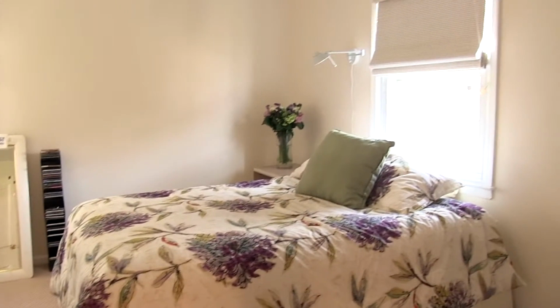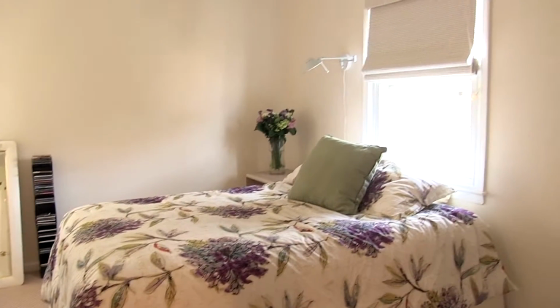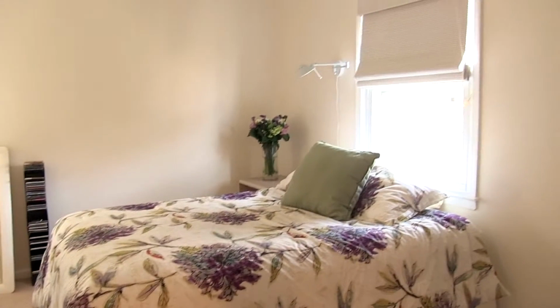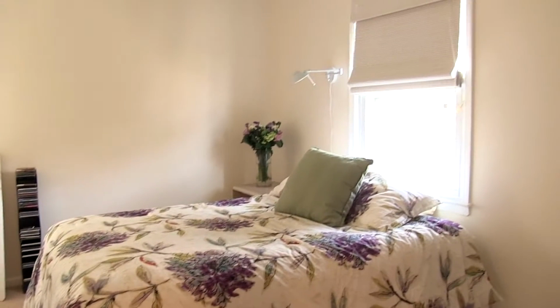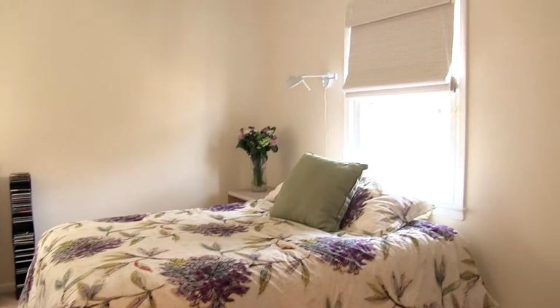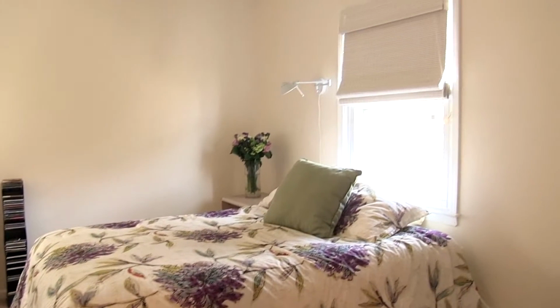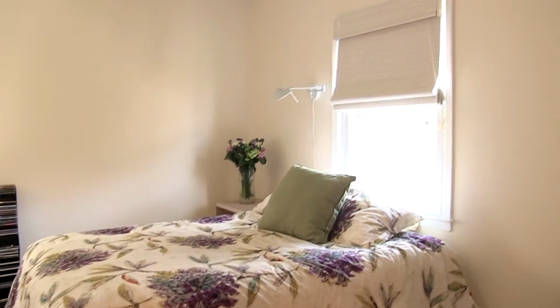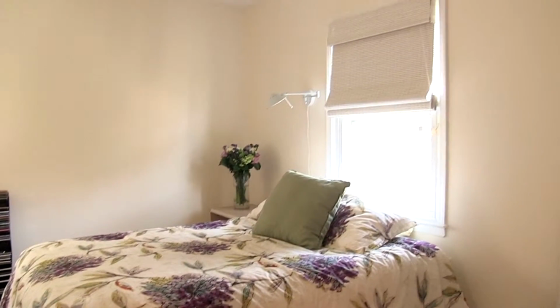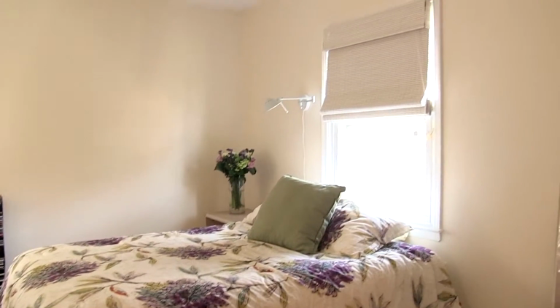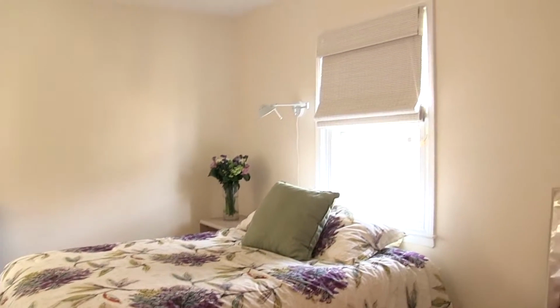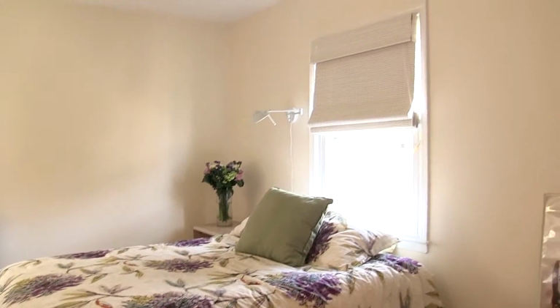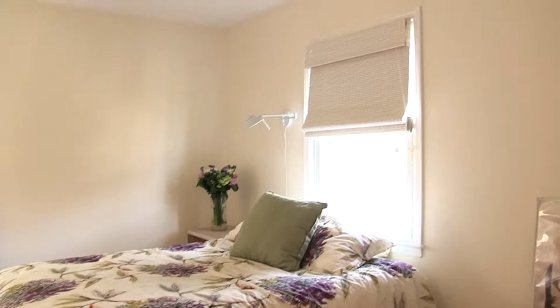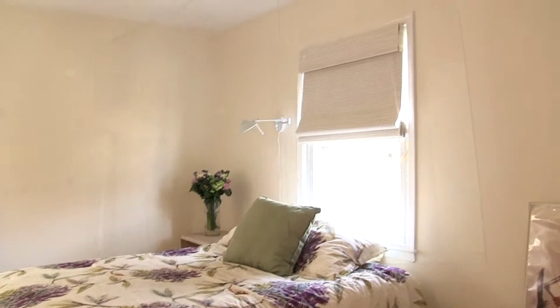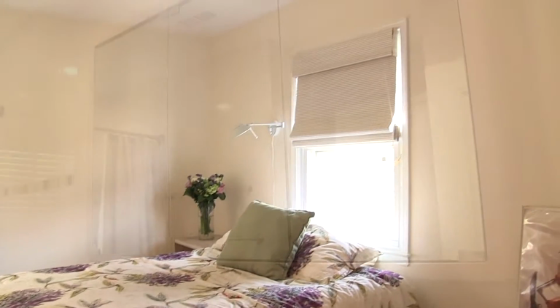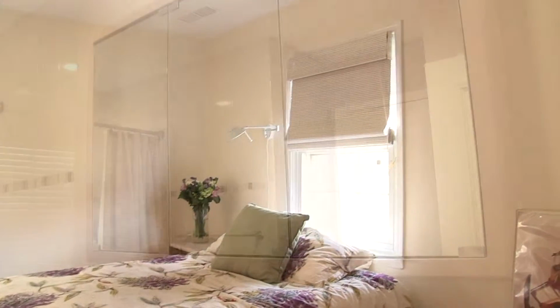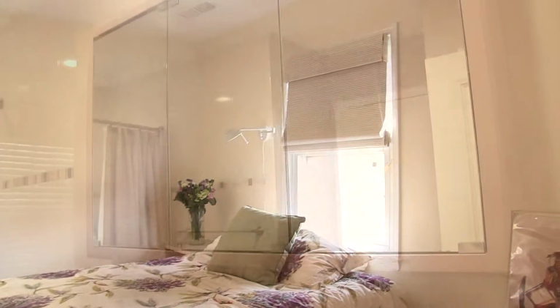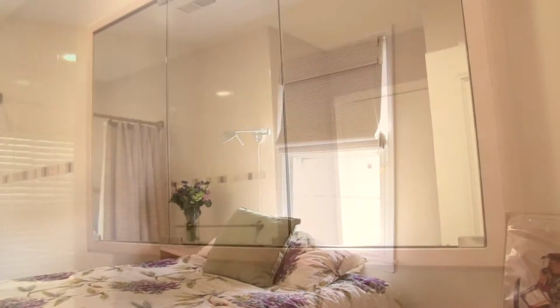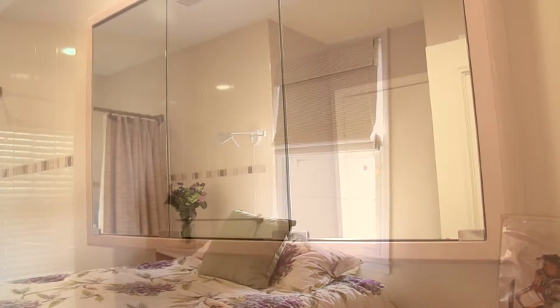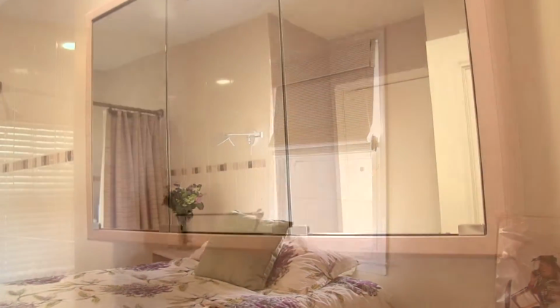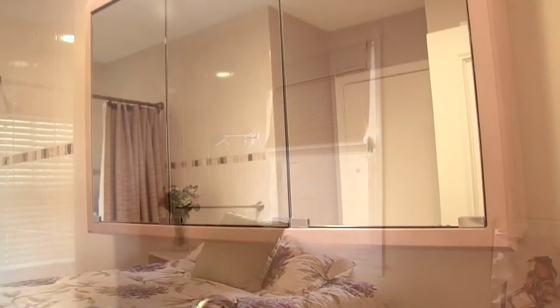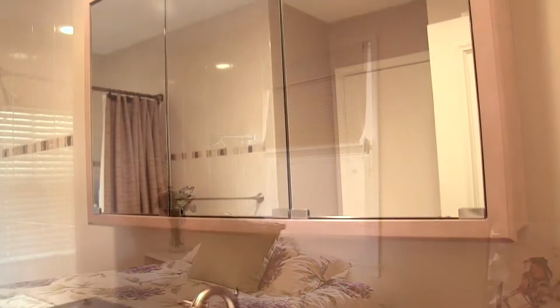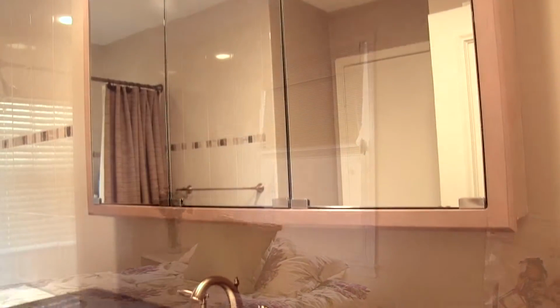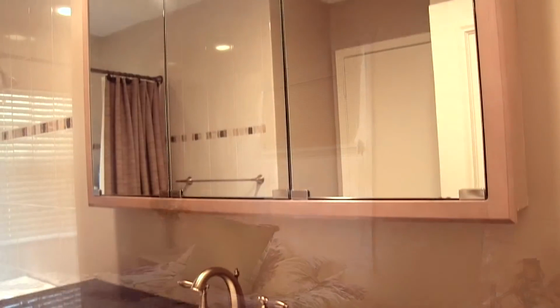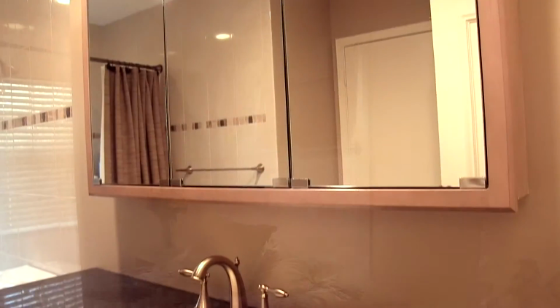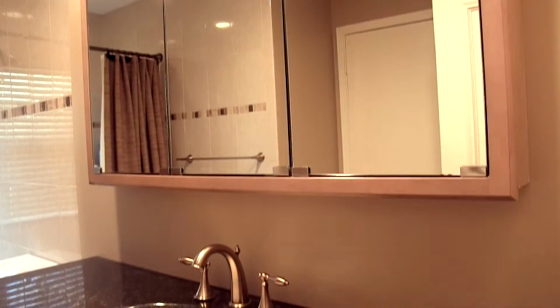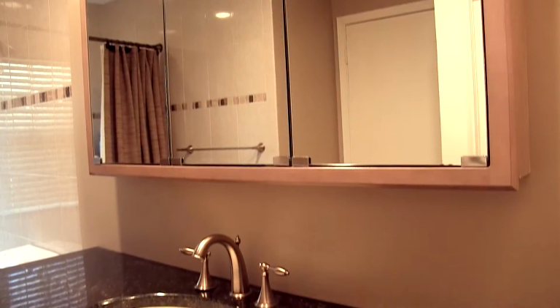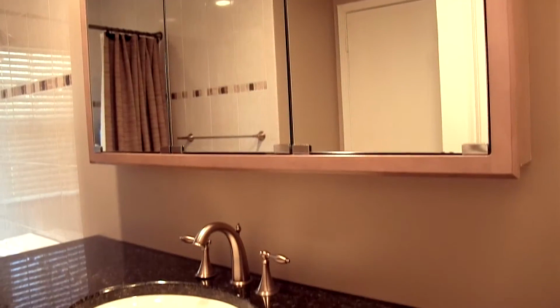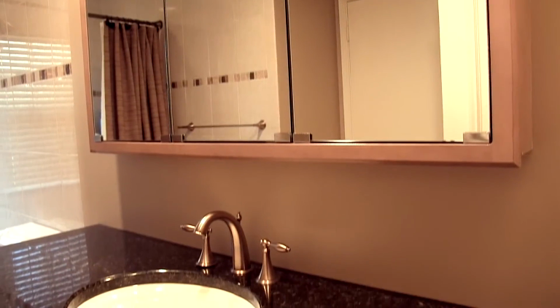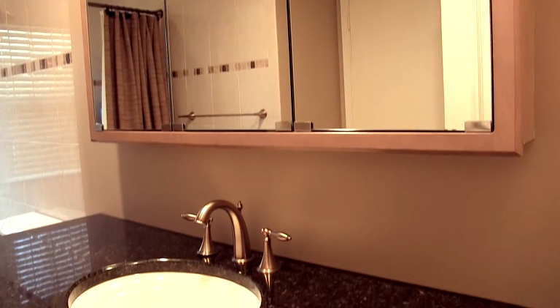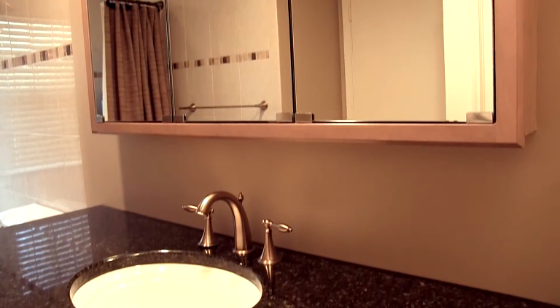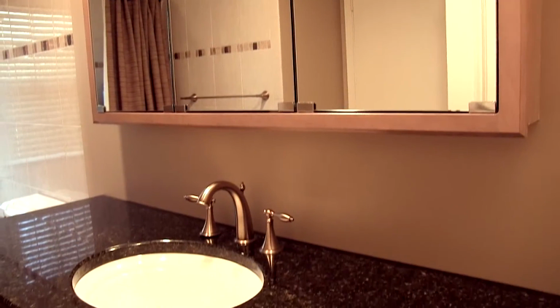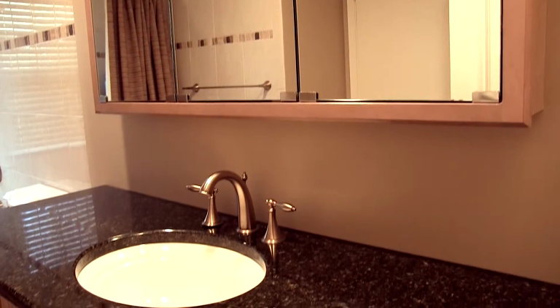Another bedroom also connects to a full bath with a granite vanity countertop.